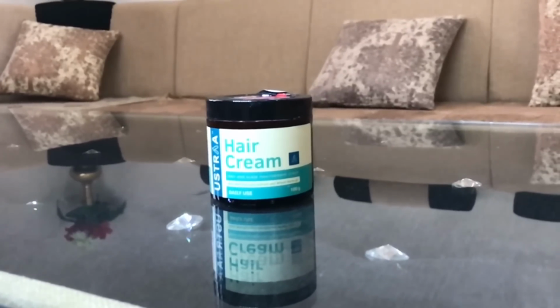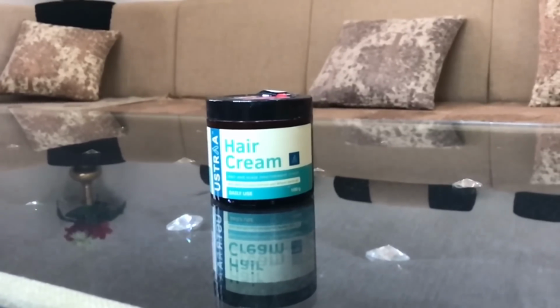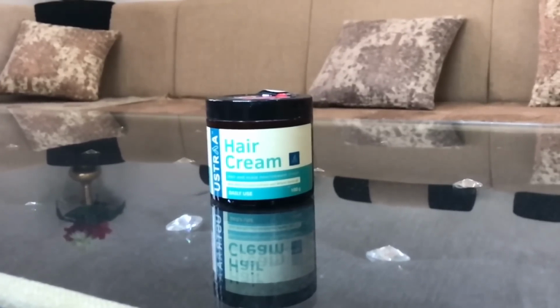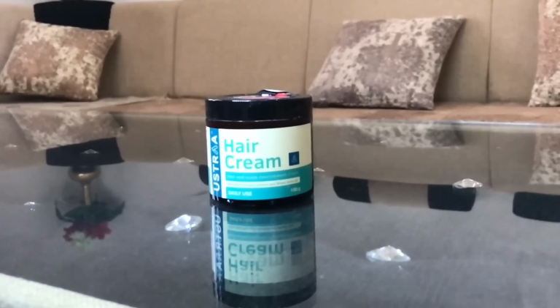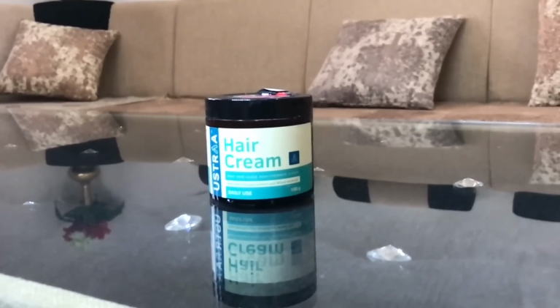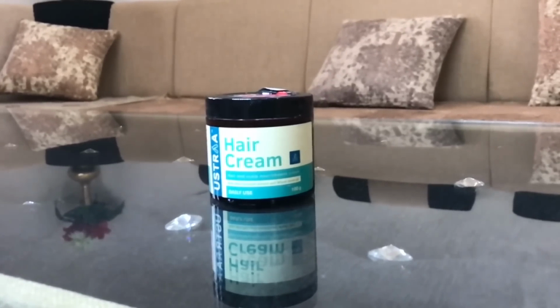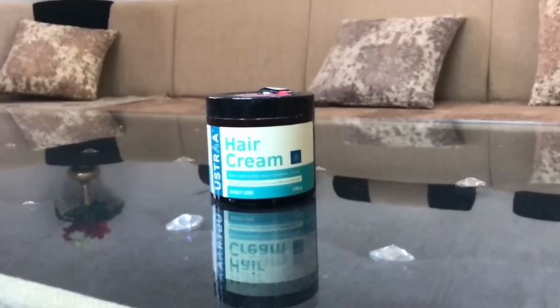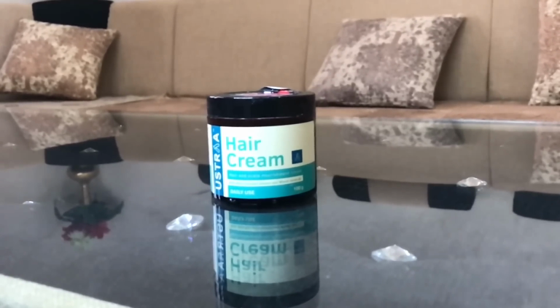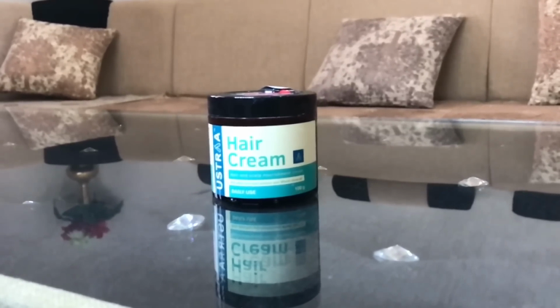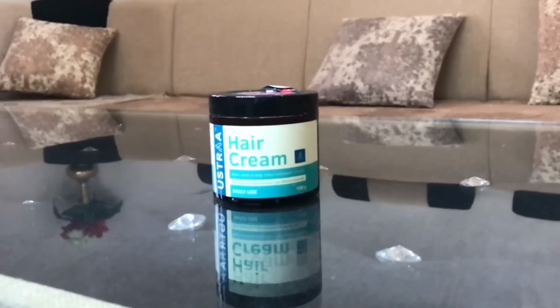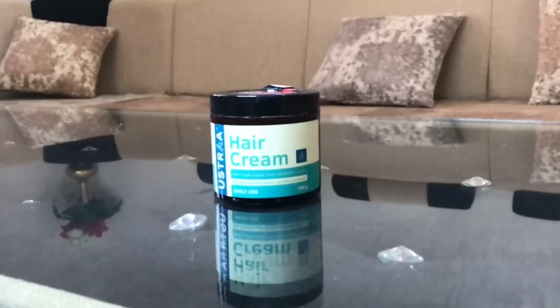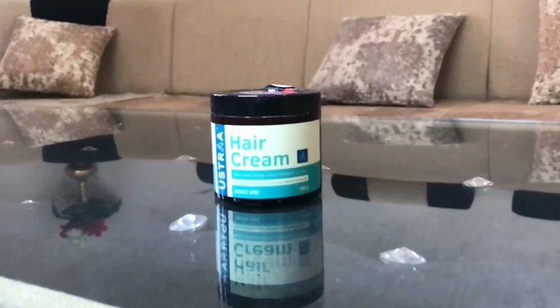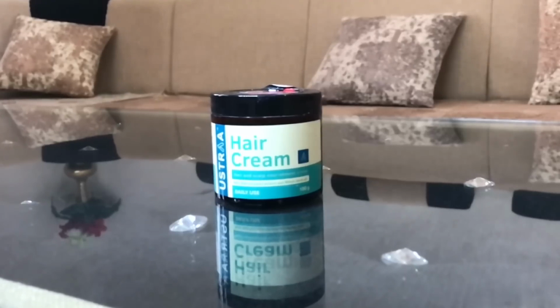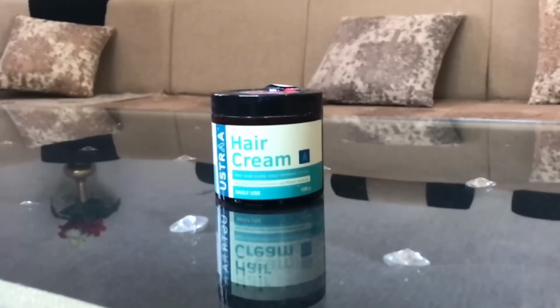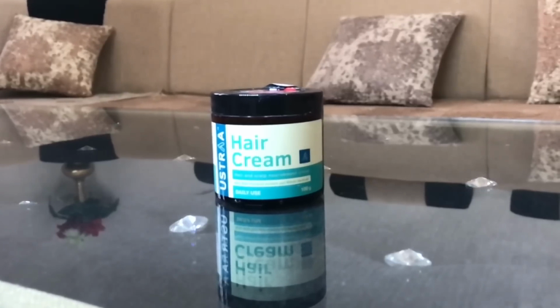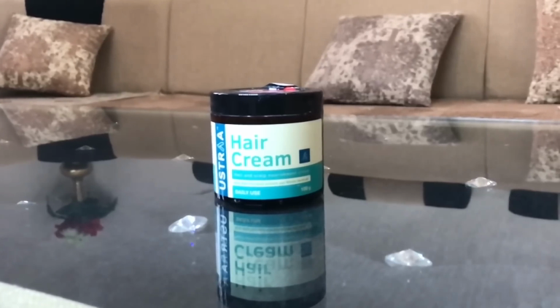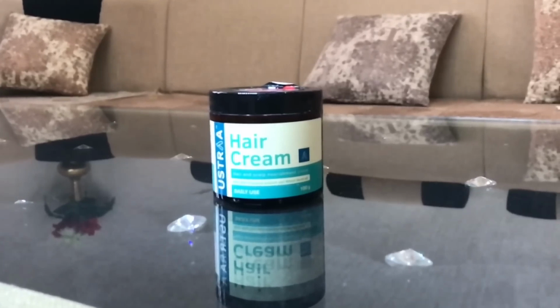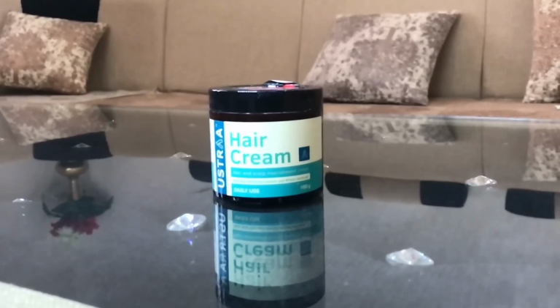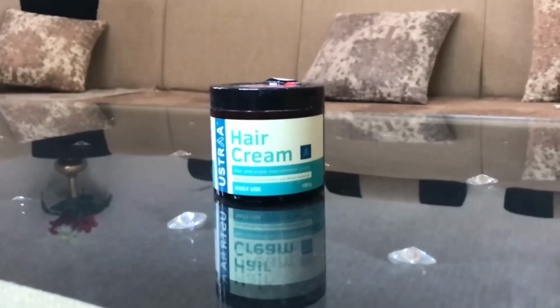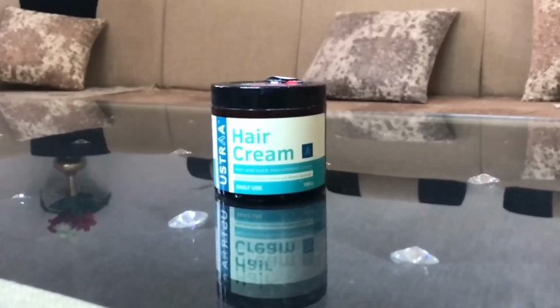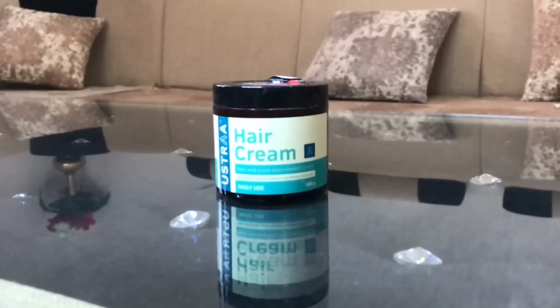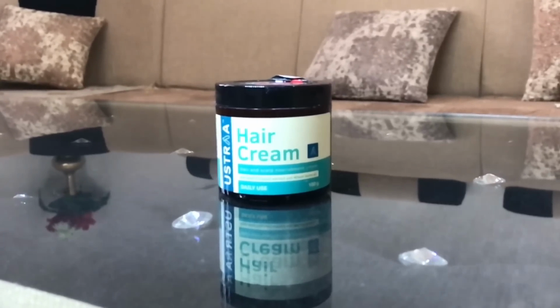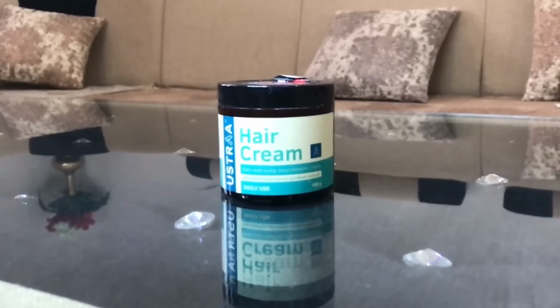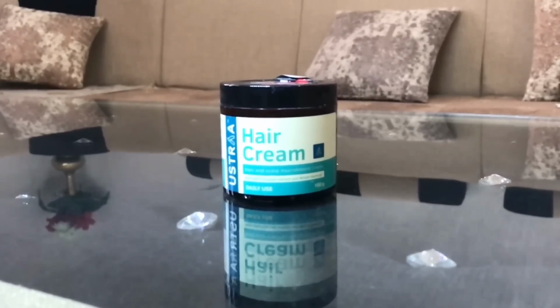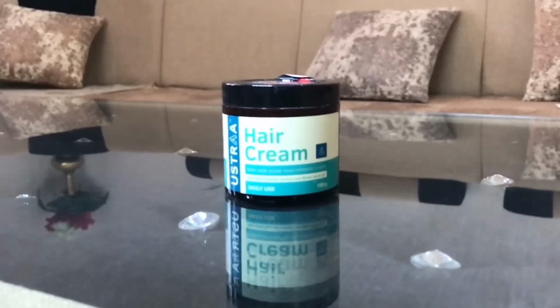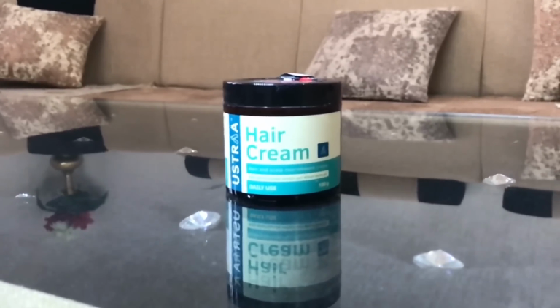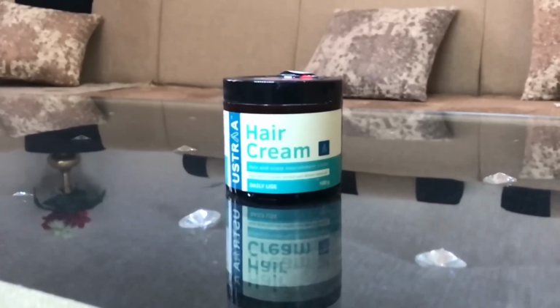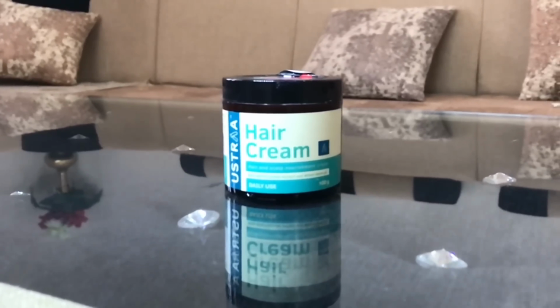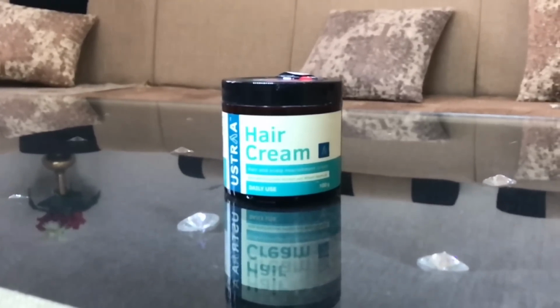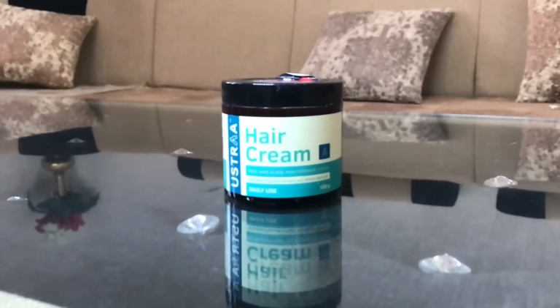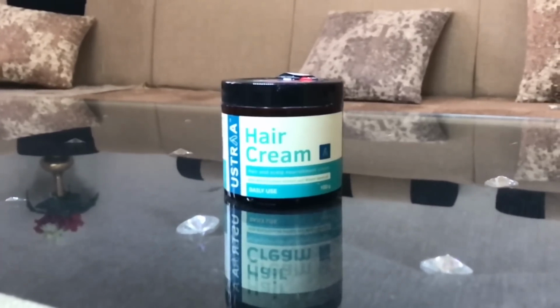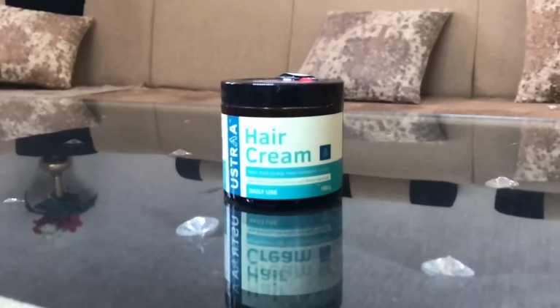When you compare it with the previous packaging, this product's new packaging is very good. The plastic material is also very good quality.